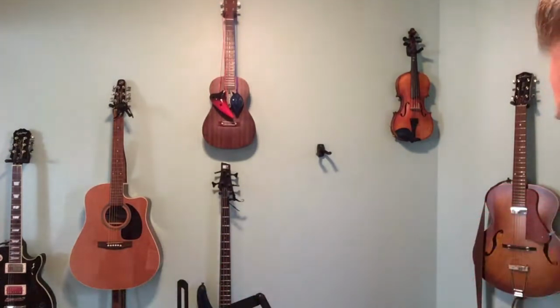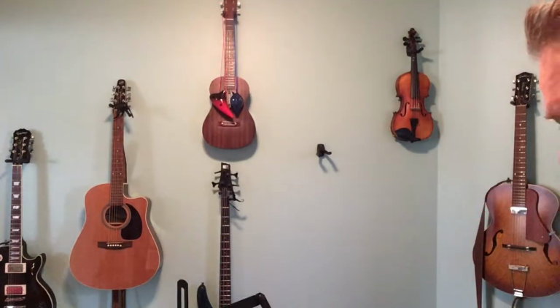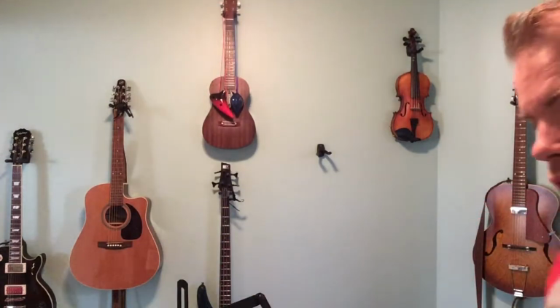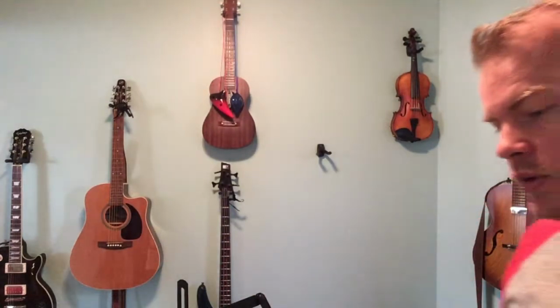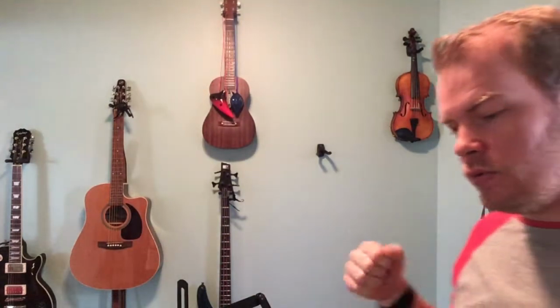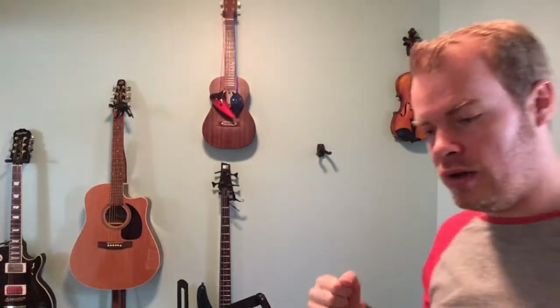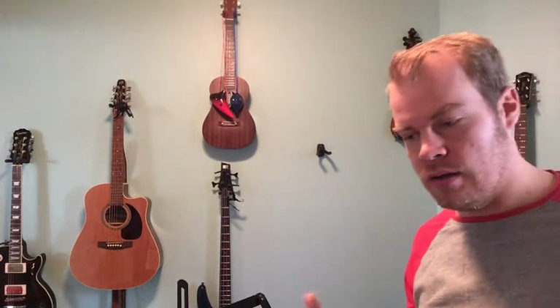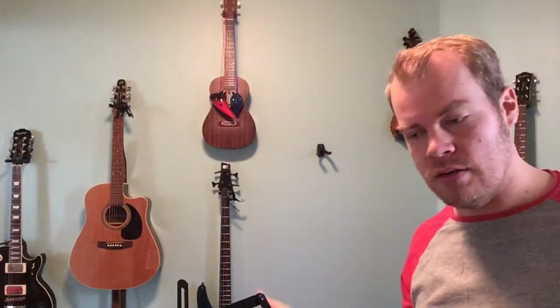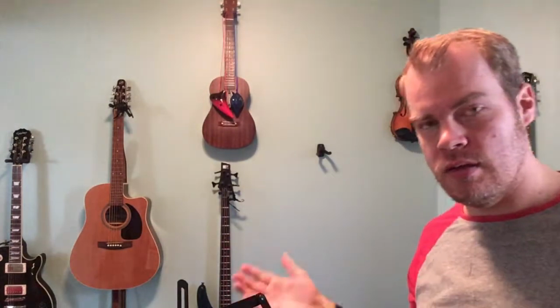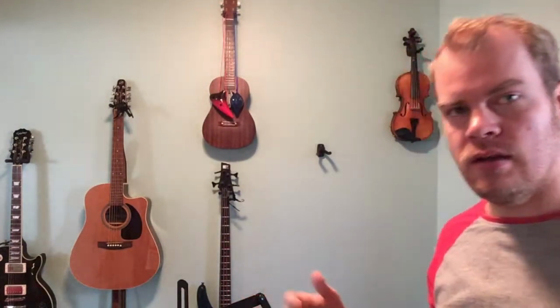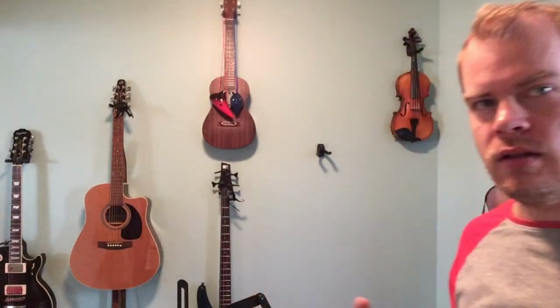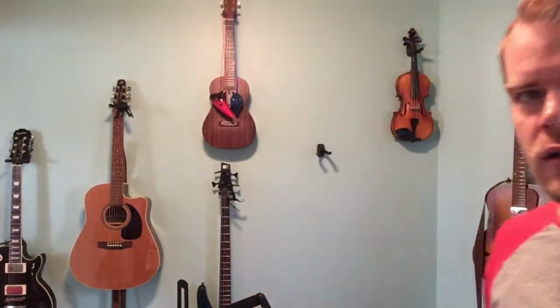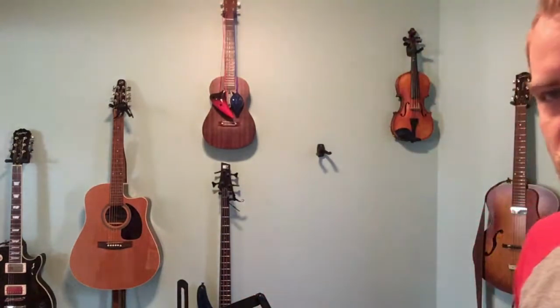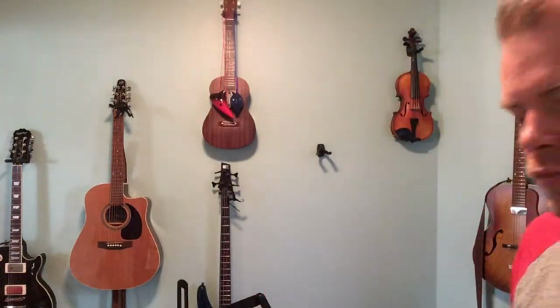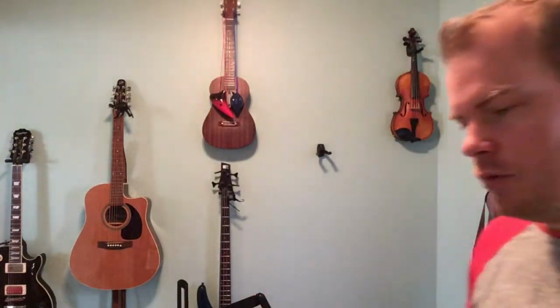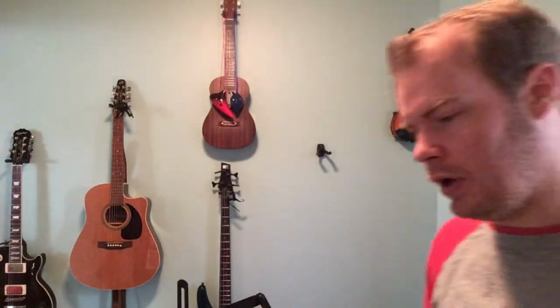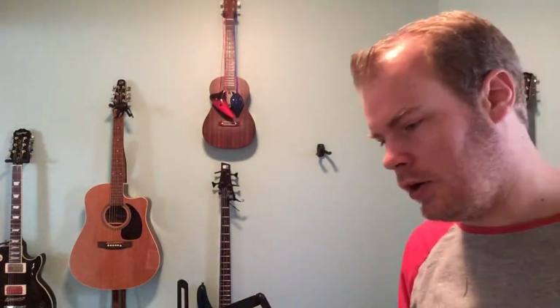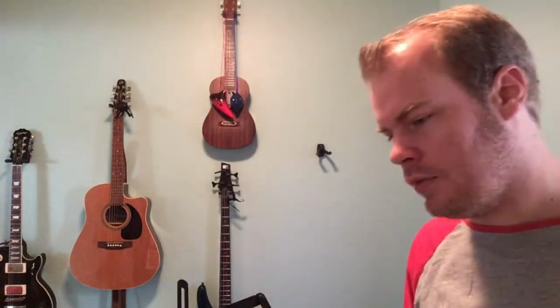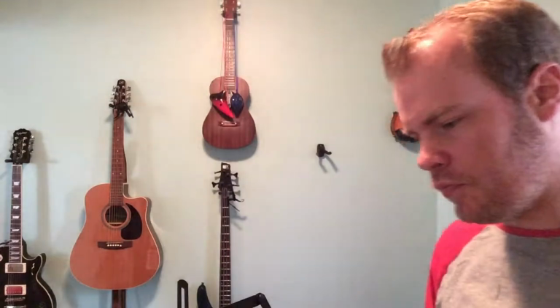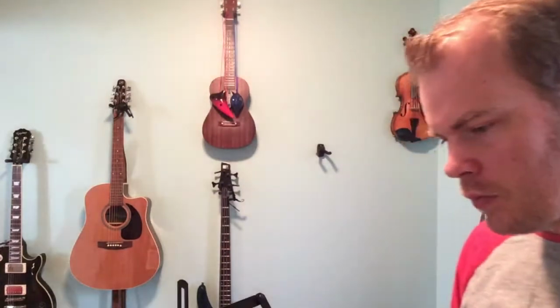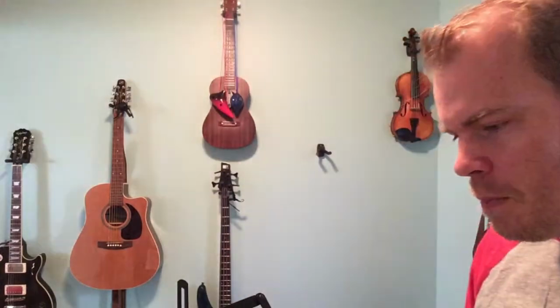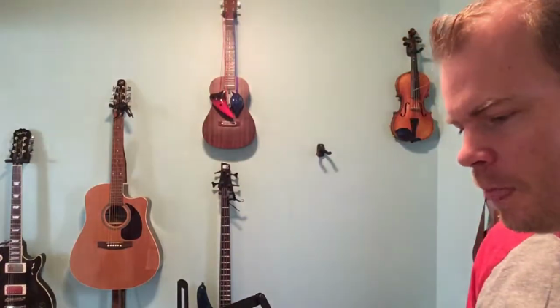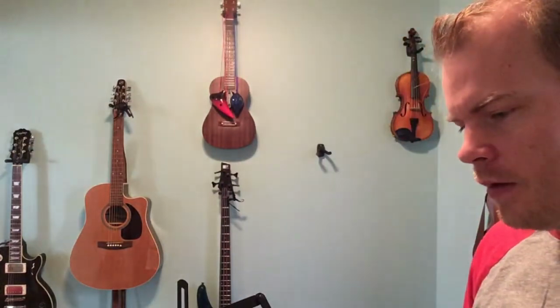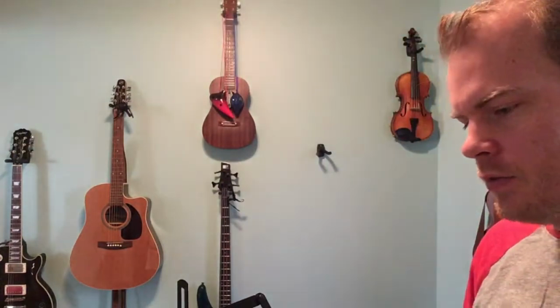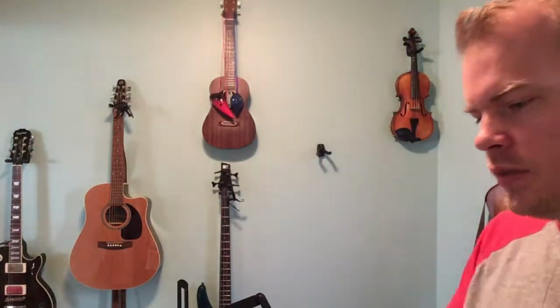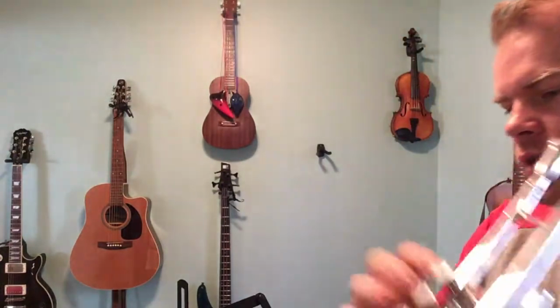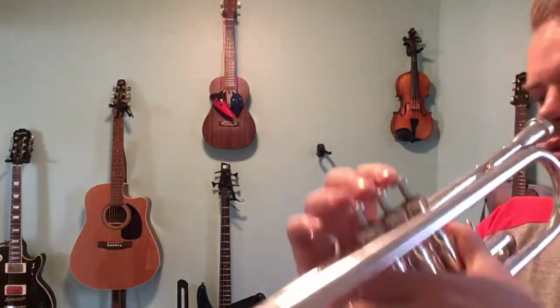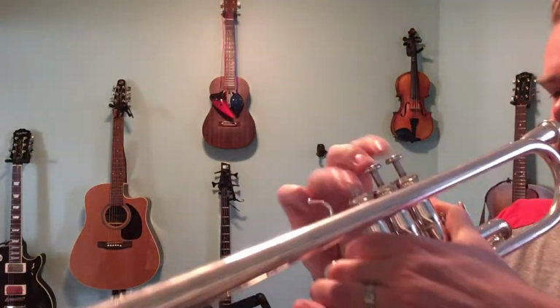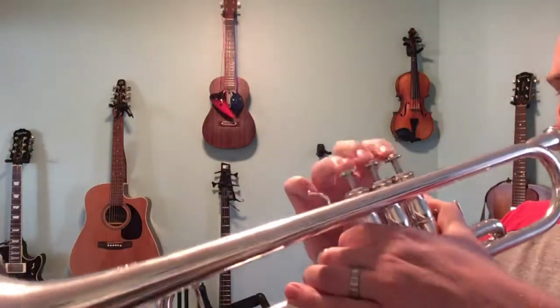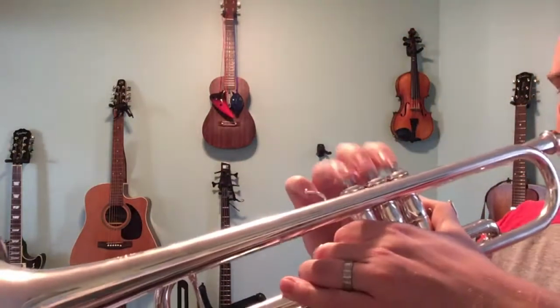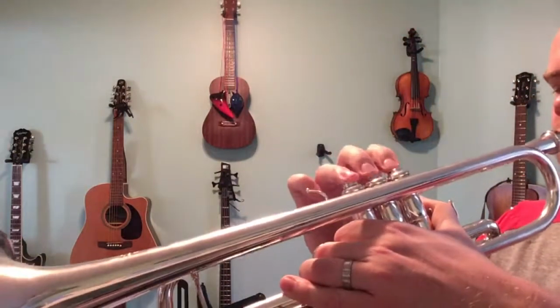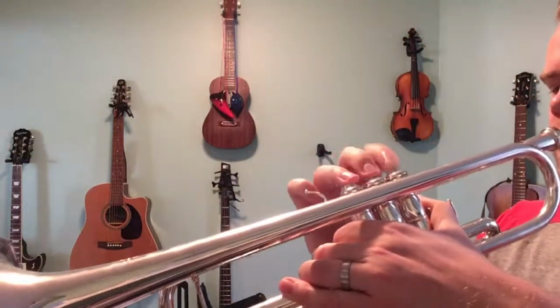All right, so measure 21 to the end — I'll play it all in one big chunk. Here's what it sounds like.